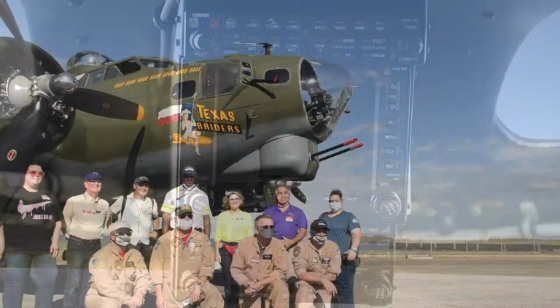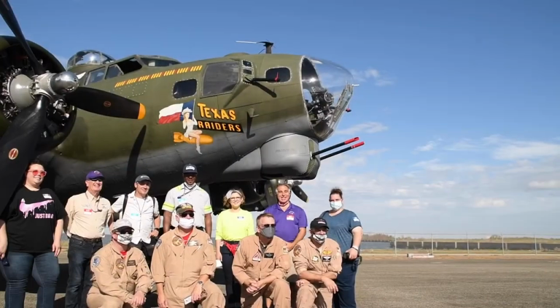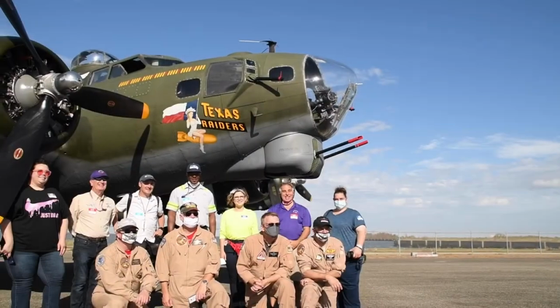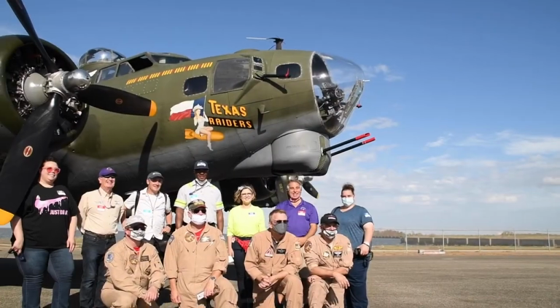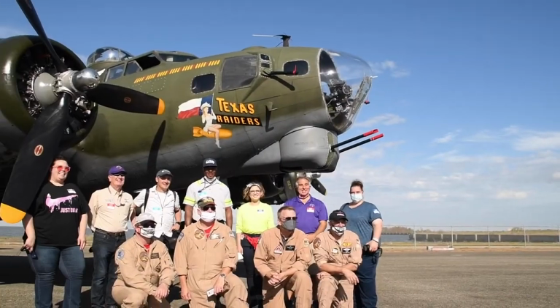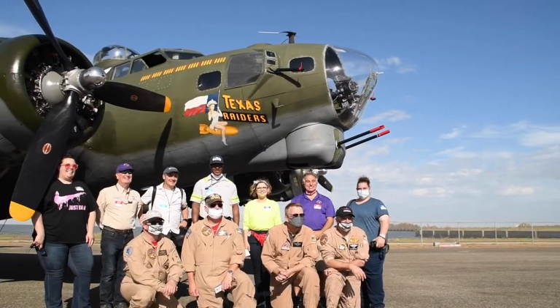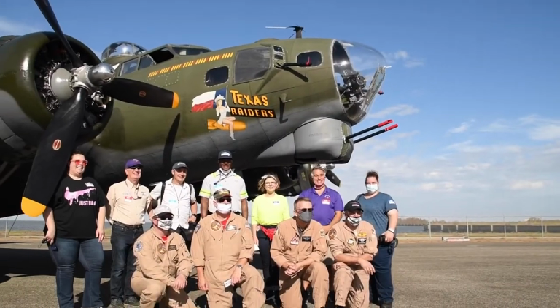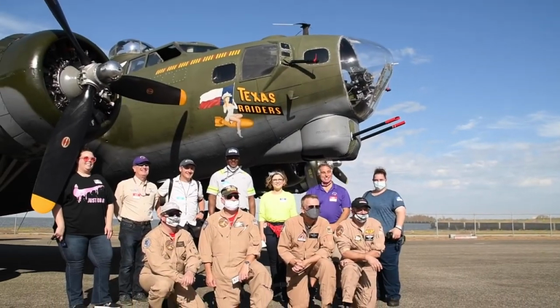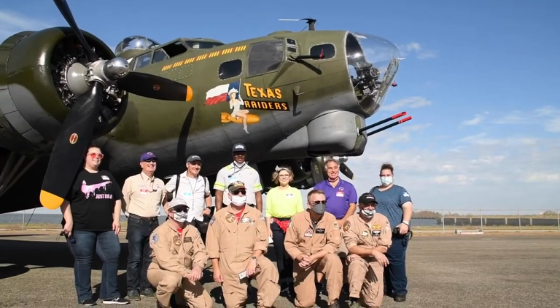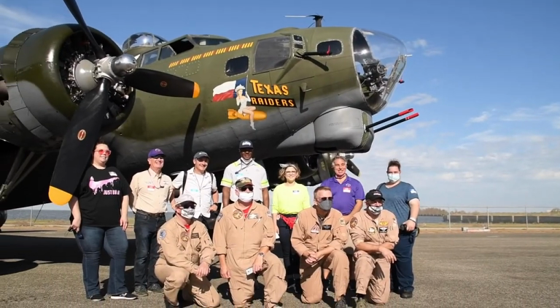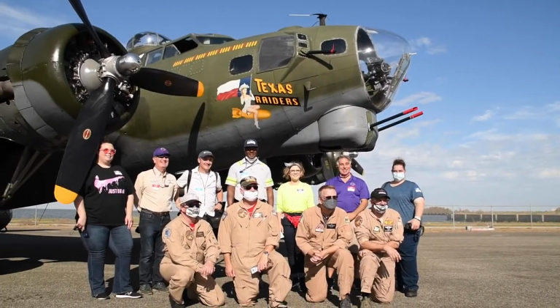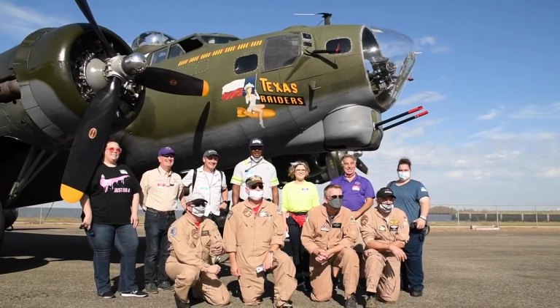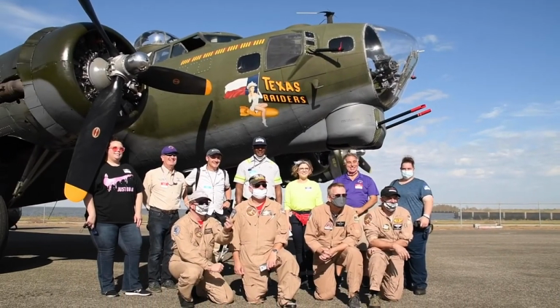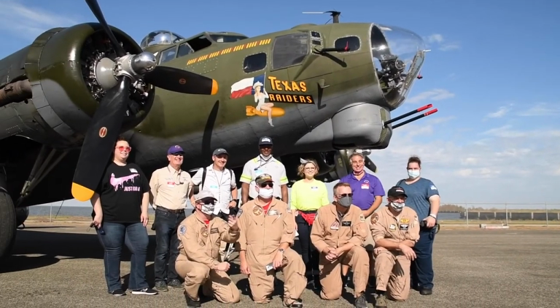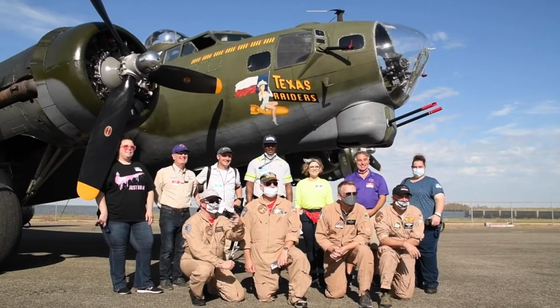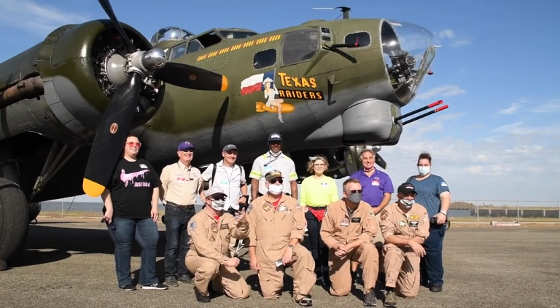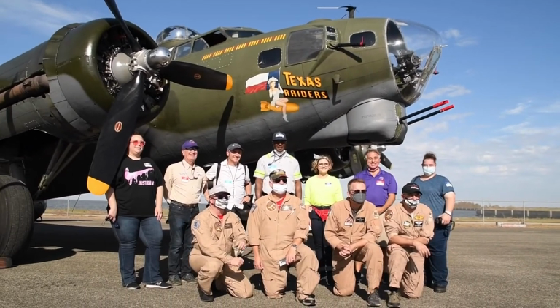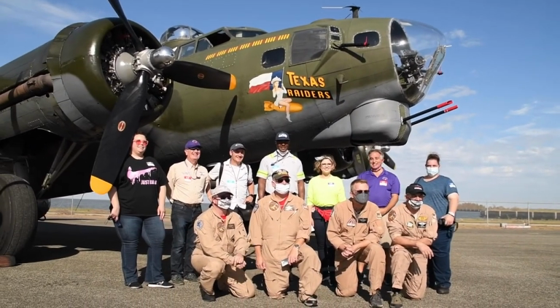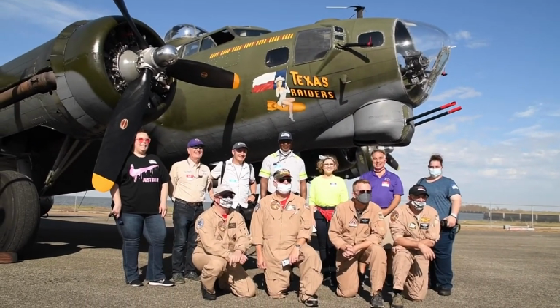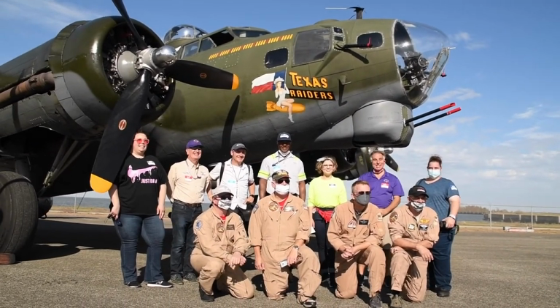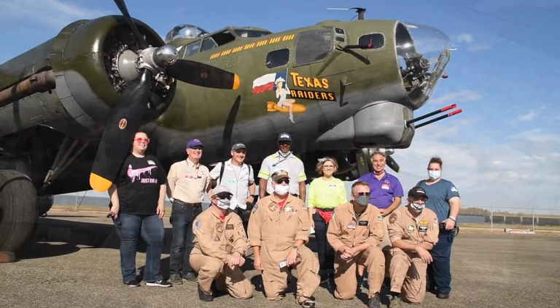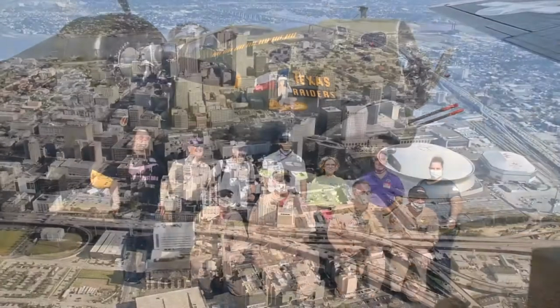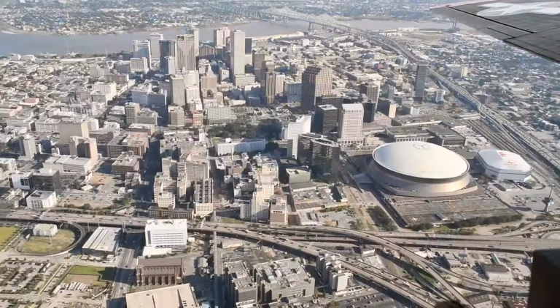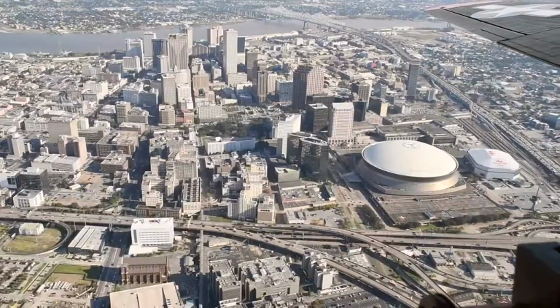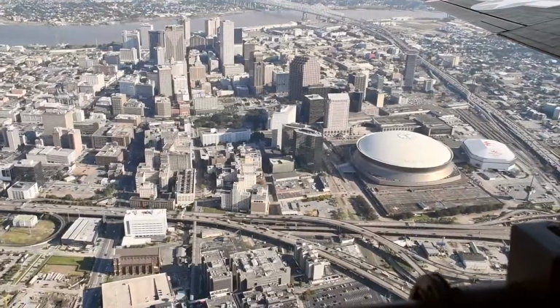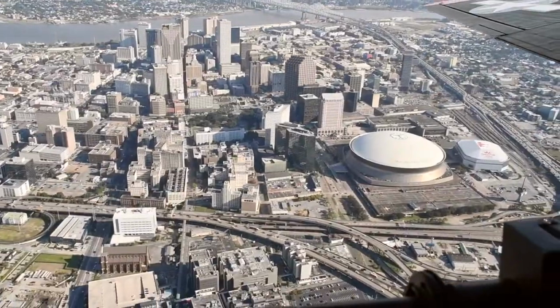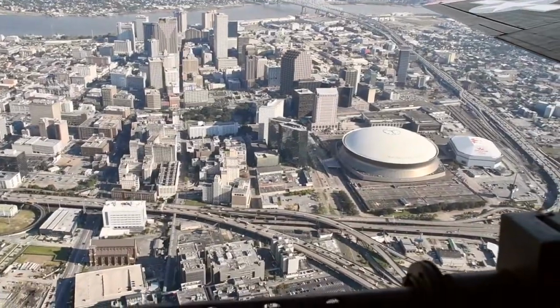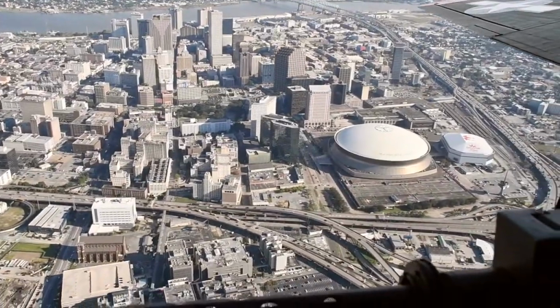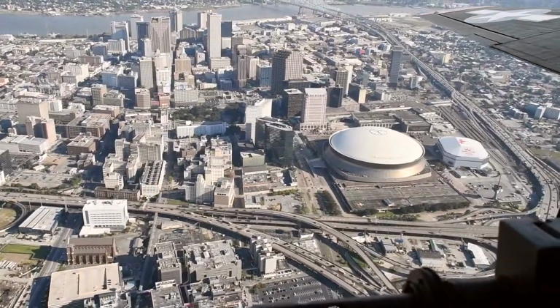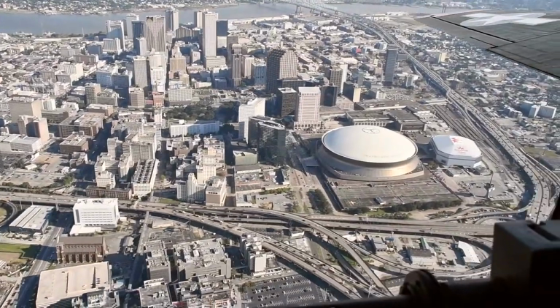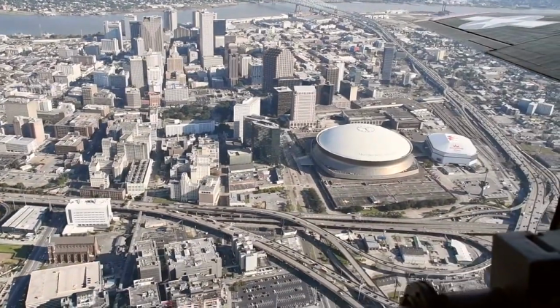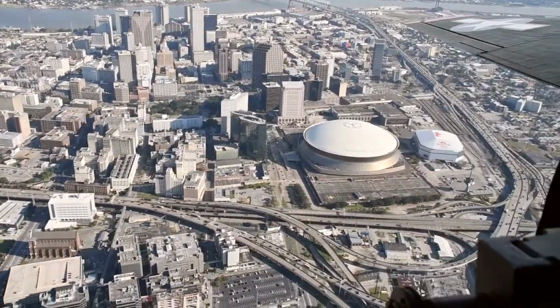When you're here, you can take a flight. You can fly over New Orleans. Absolutely, and that's always really fun. If you think New Orleans is a great city, you should see it from the air.